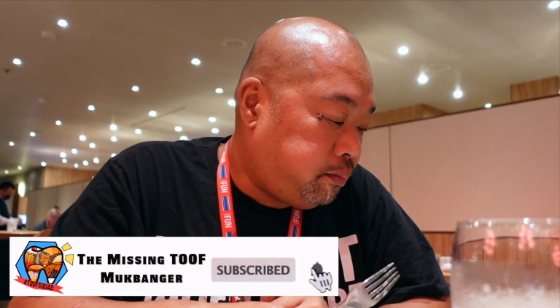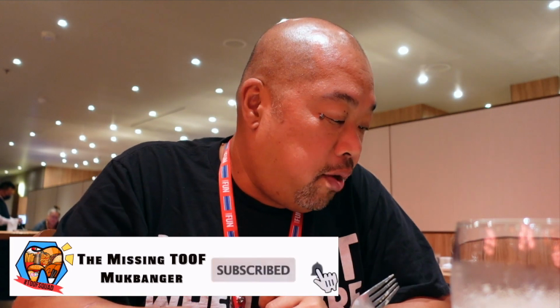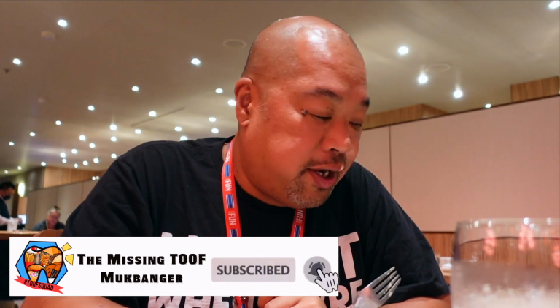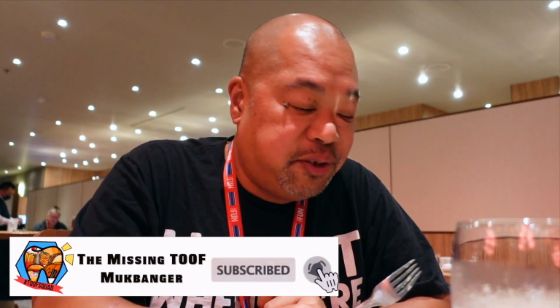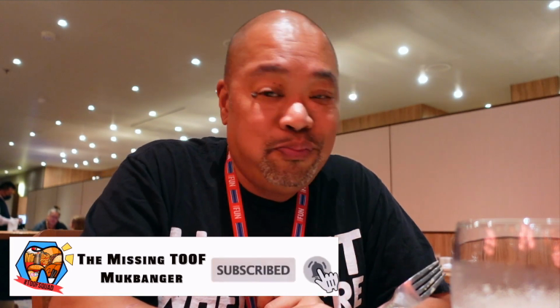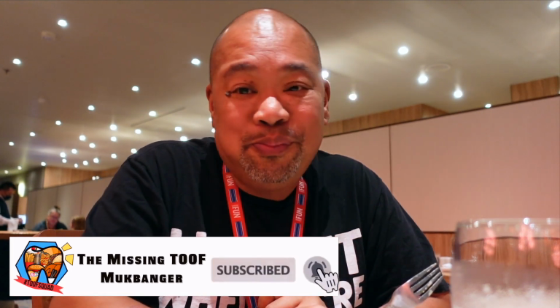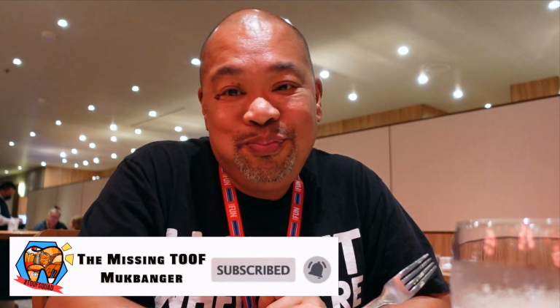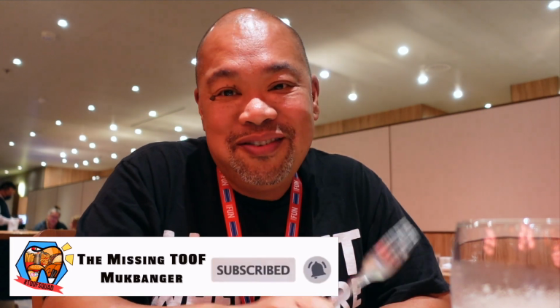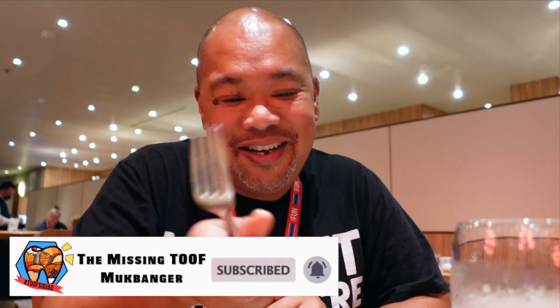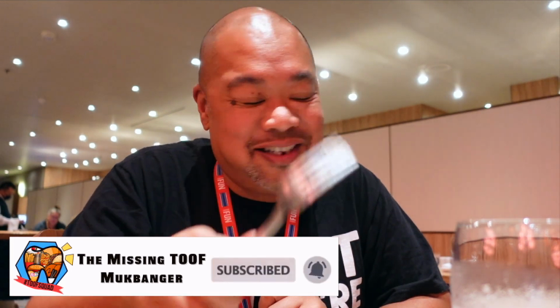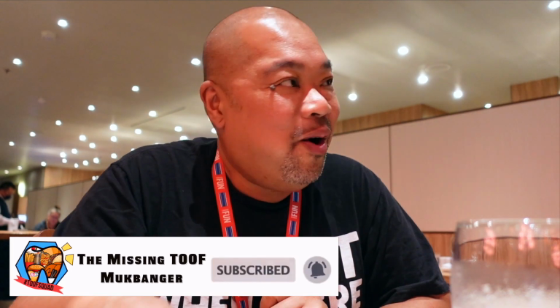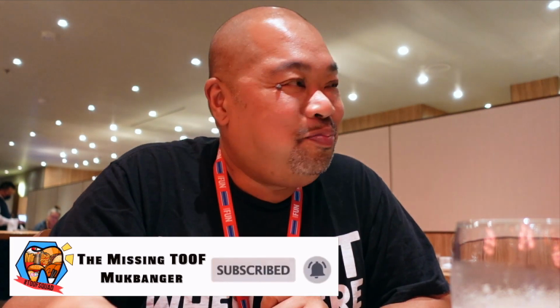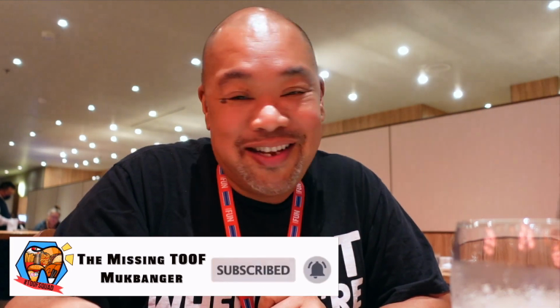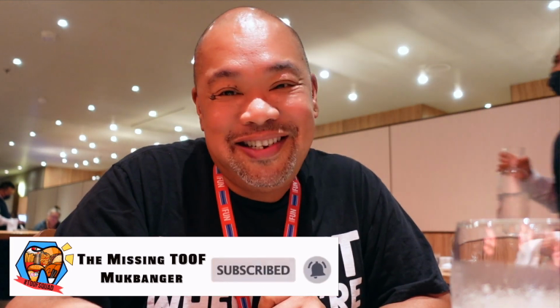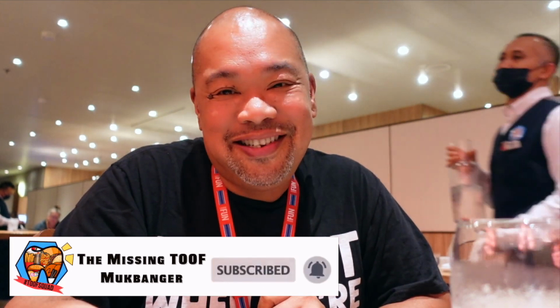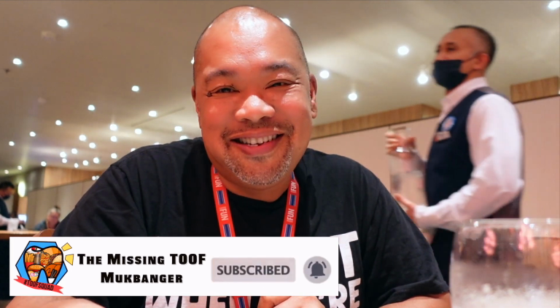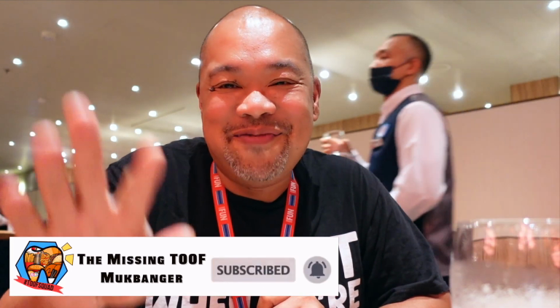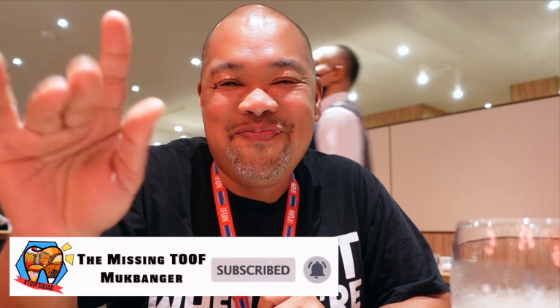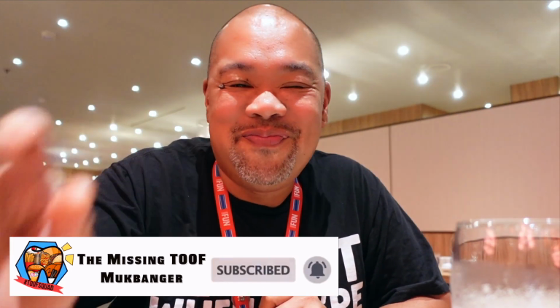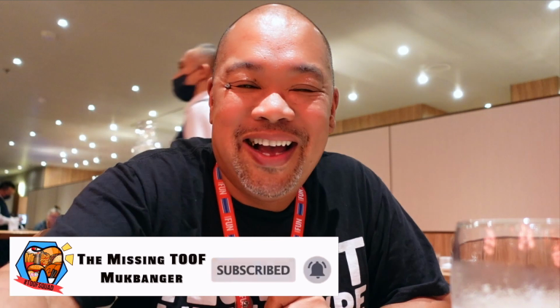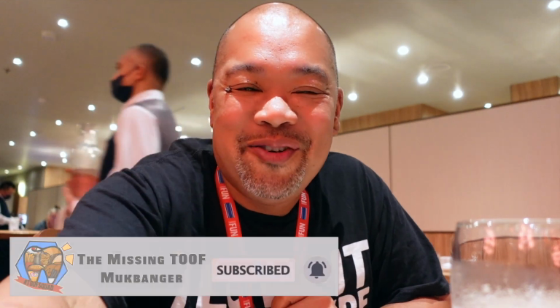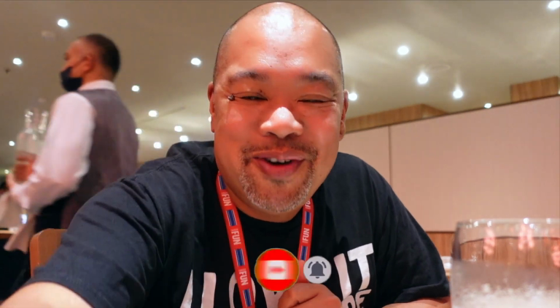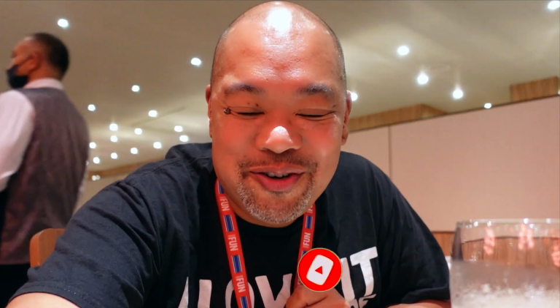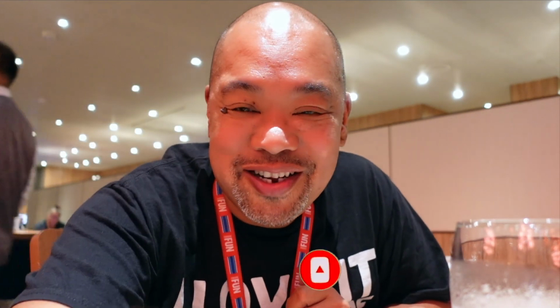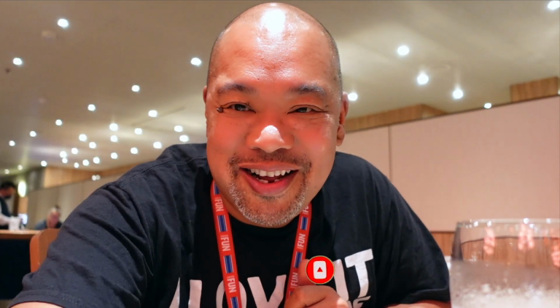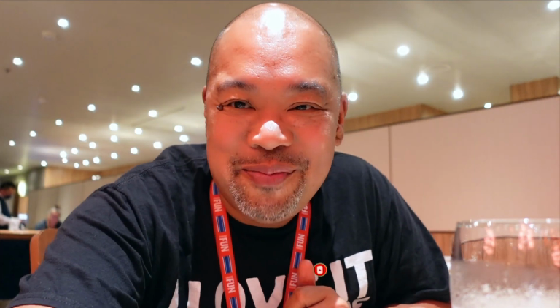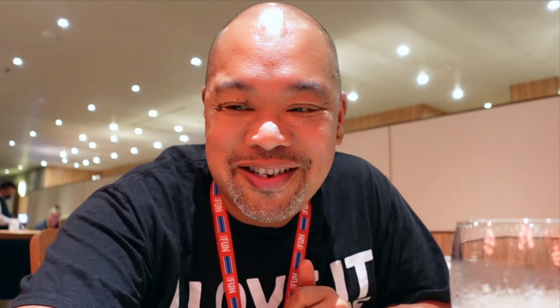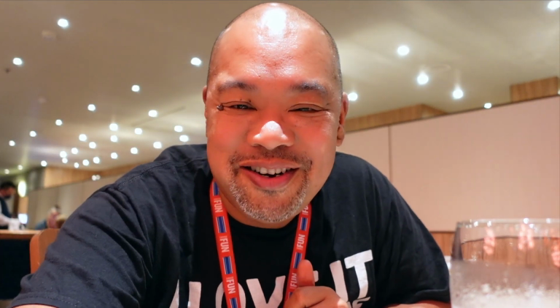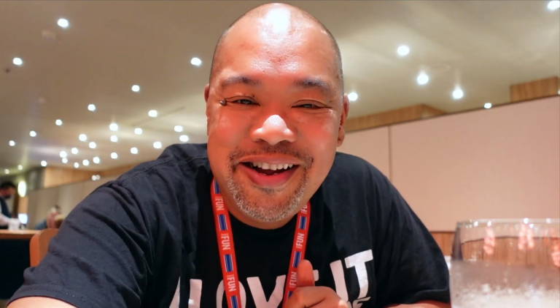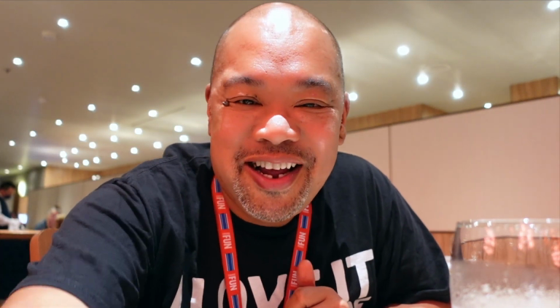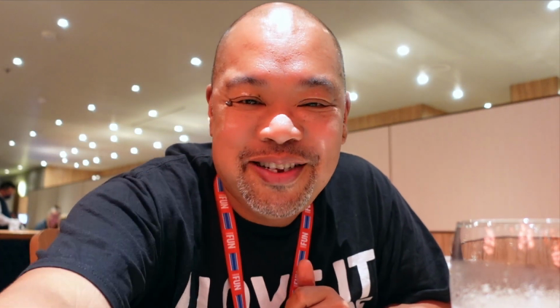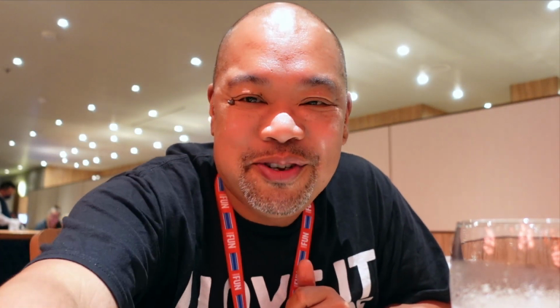Alright guys, see you at Gigi's Kitchen. Bye everyone — don't forget to like, comment, share, and subscribe!